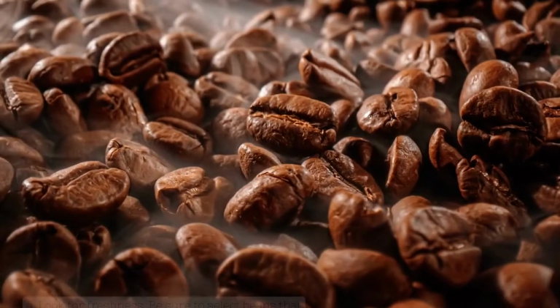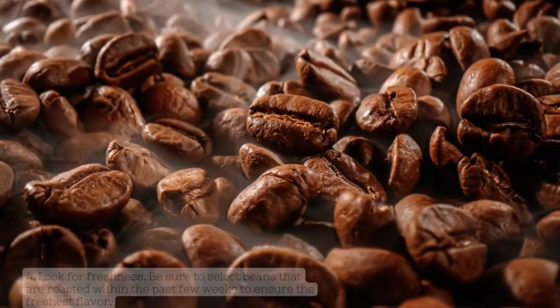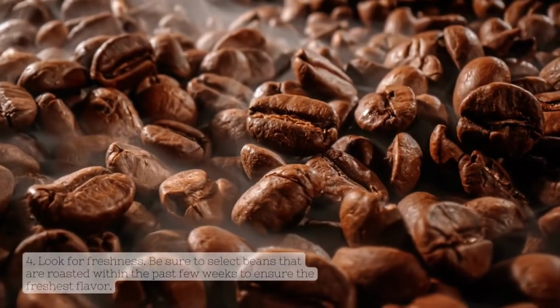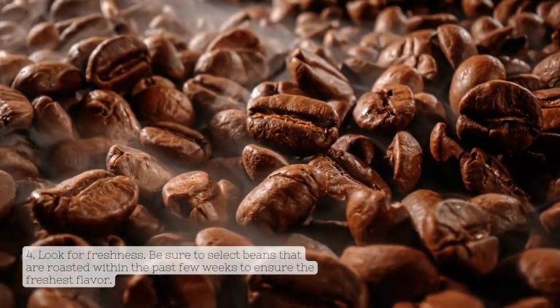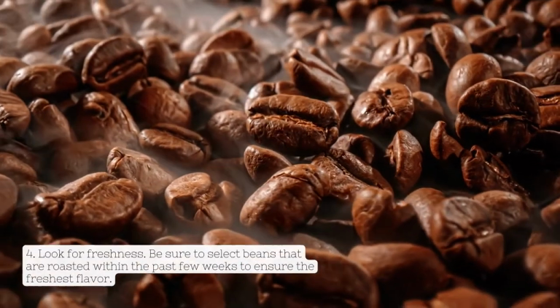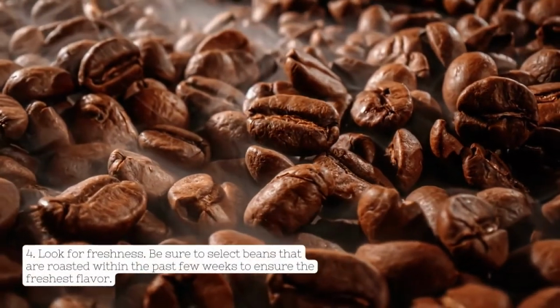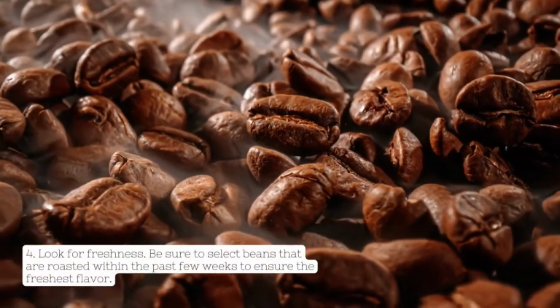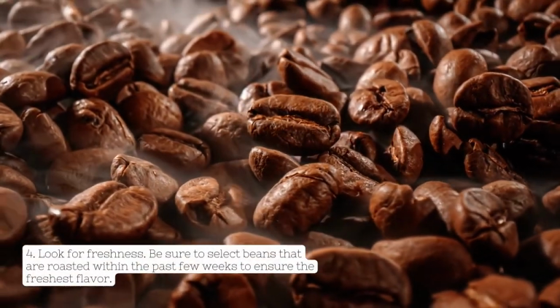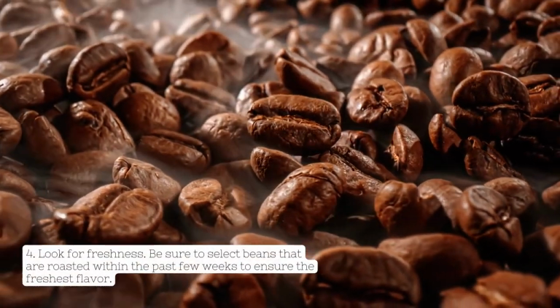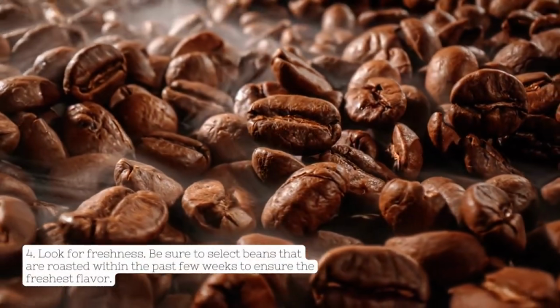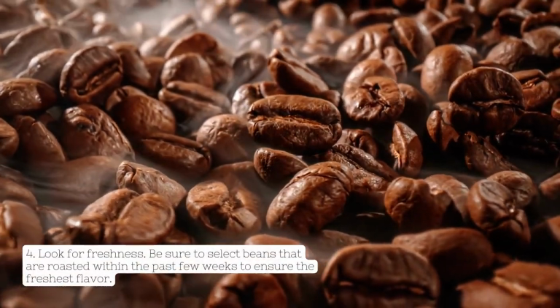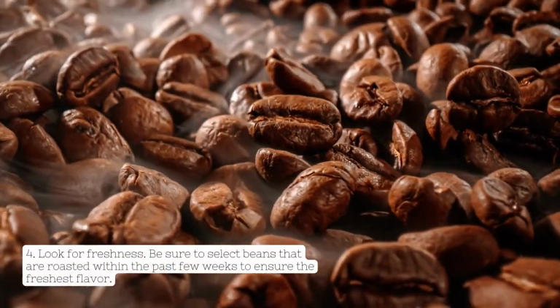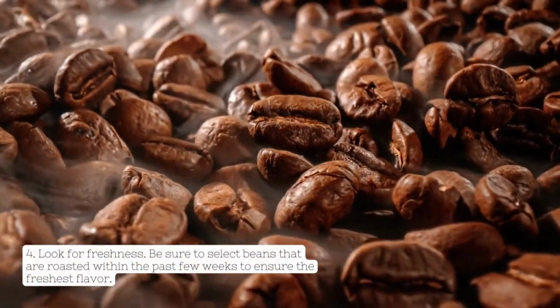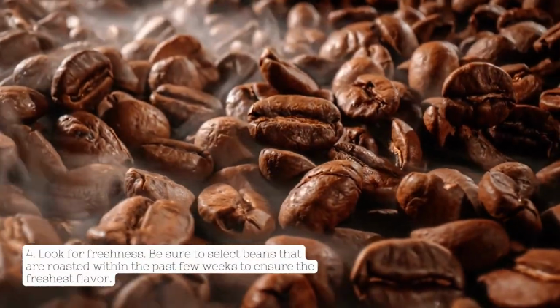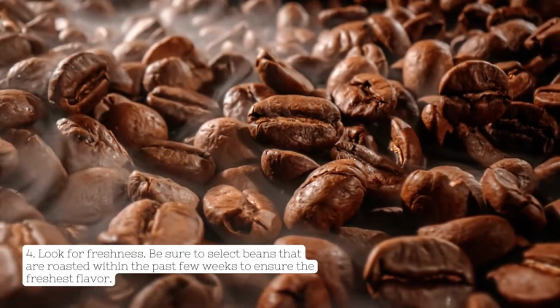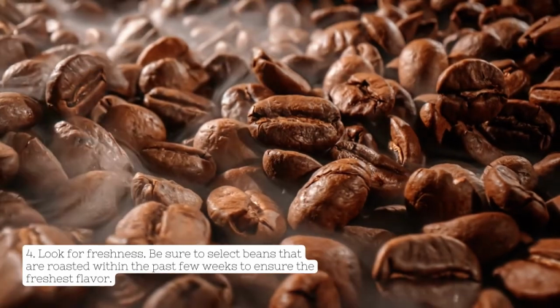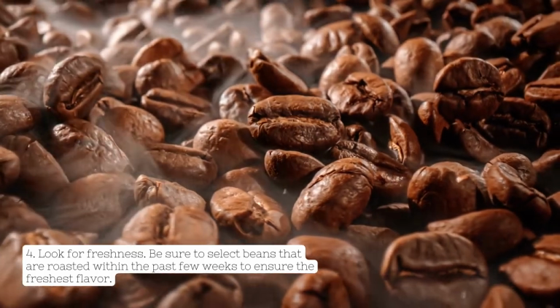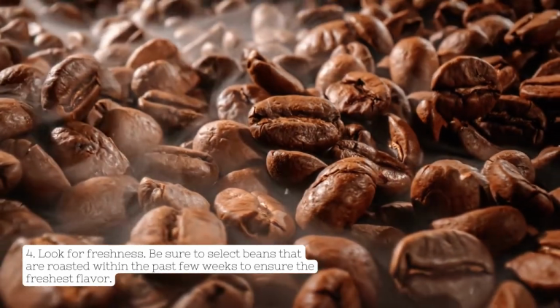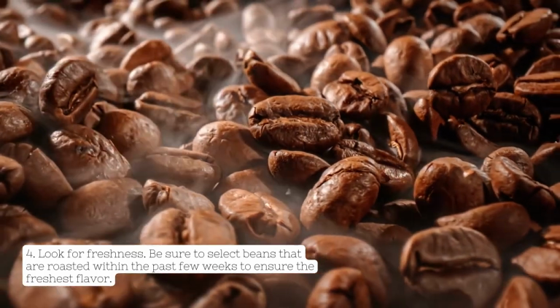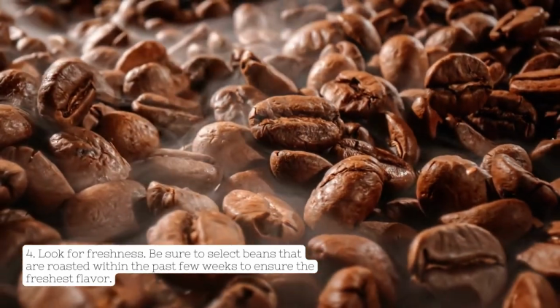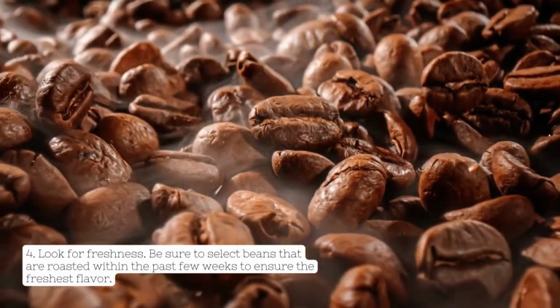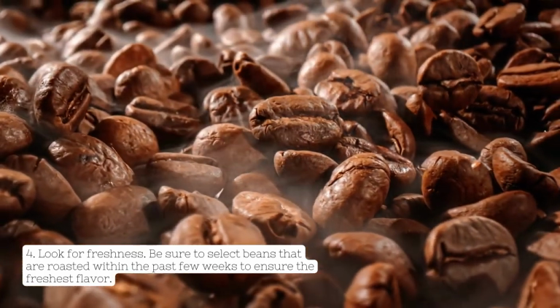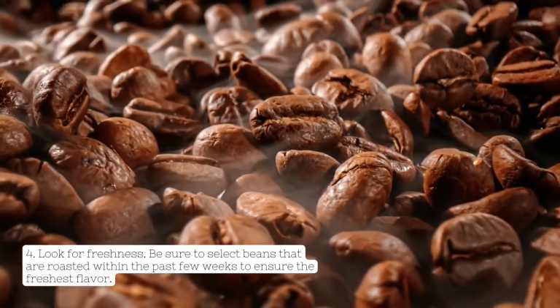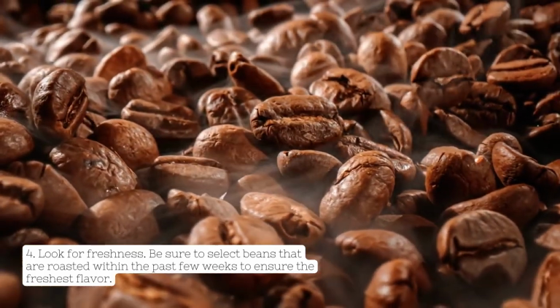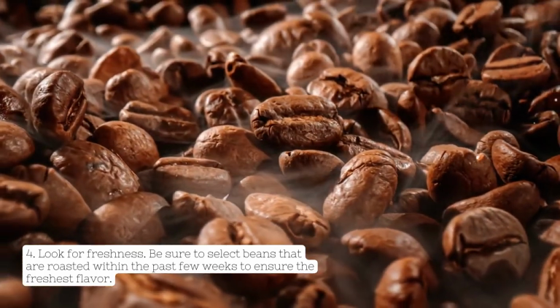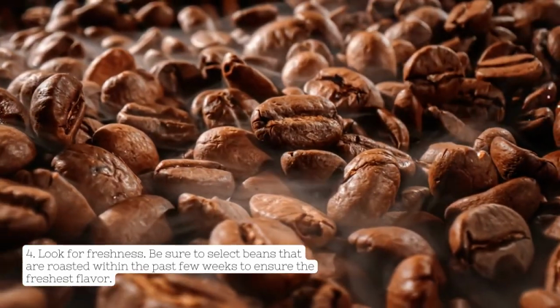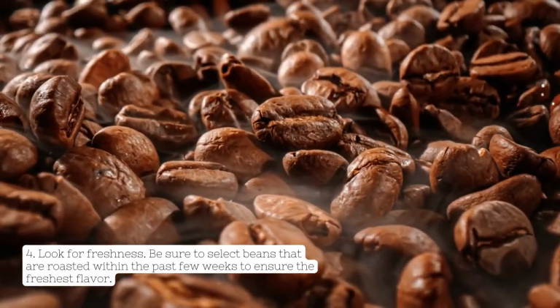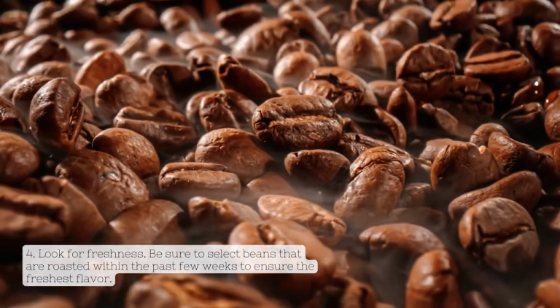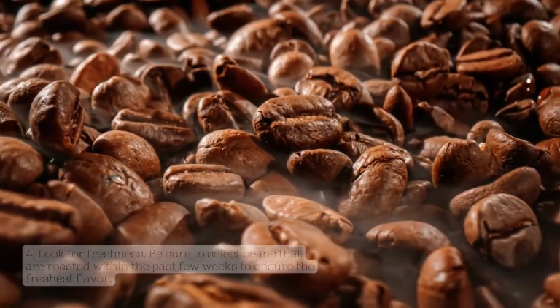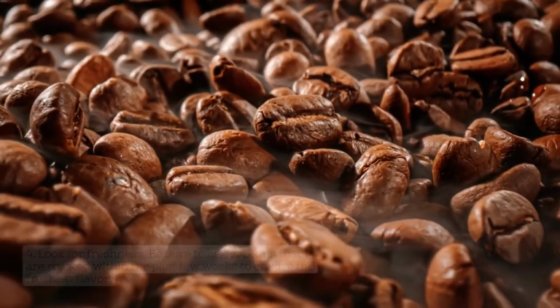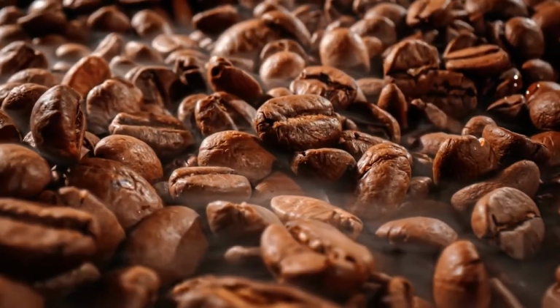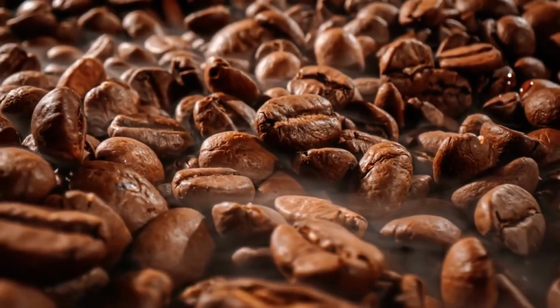4. Look for Freshness. Be sure to select beans that are roasted within the past few weeks to ensure the freshest flavor.